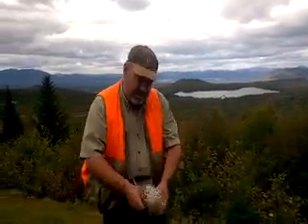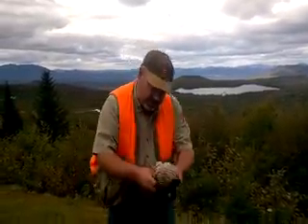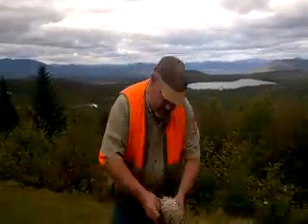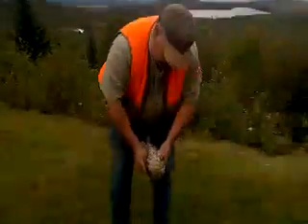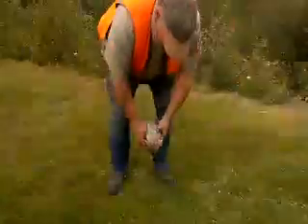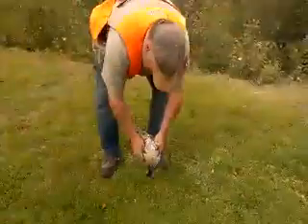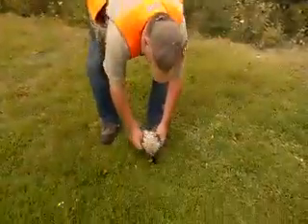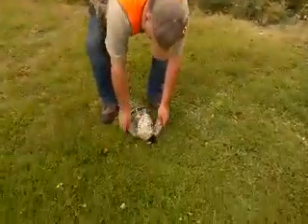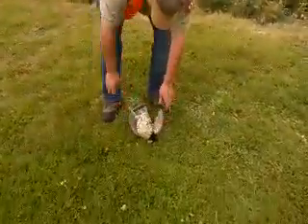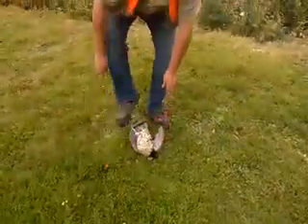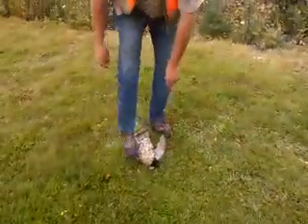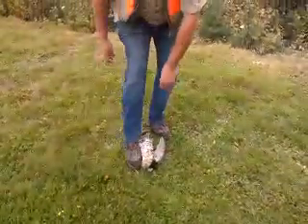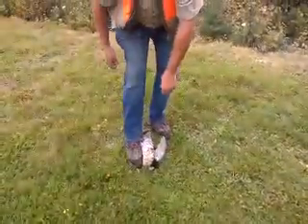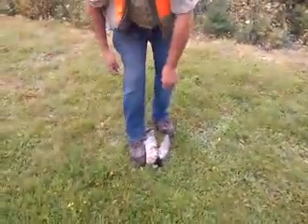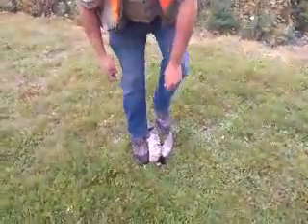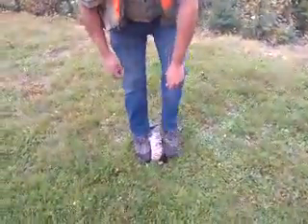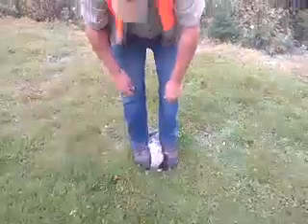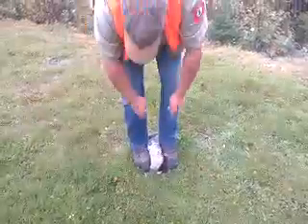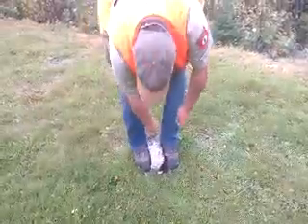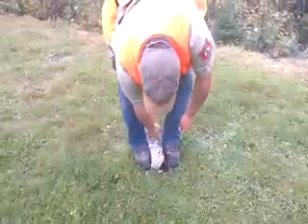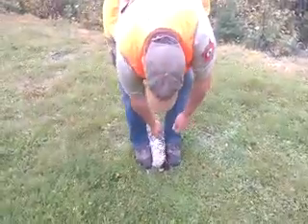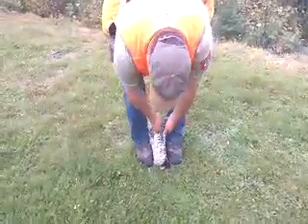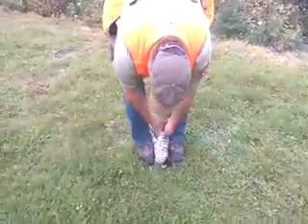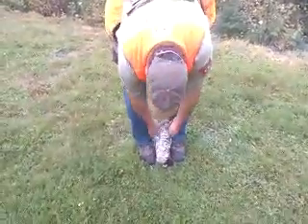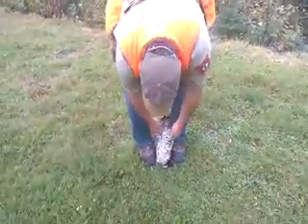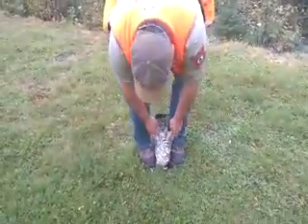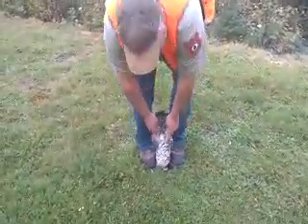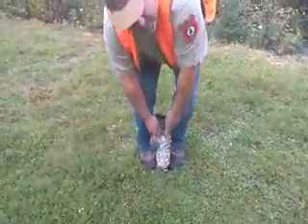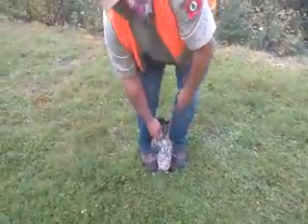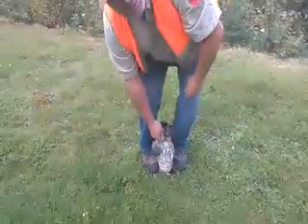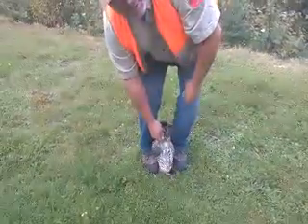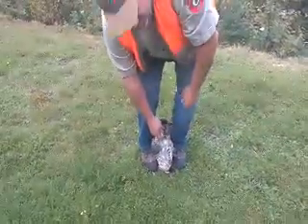I'm going to show you how to get it out. First, you step on his wings. You want to pin both wings with both feet.